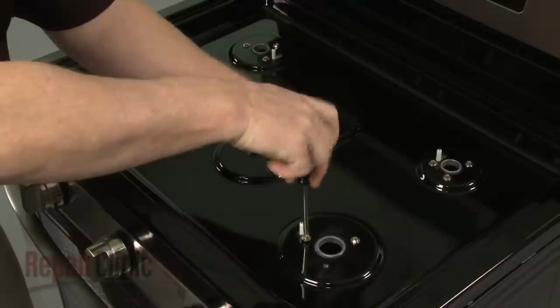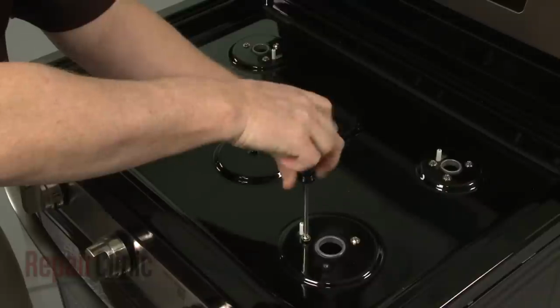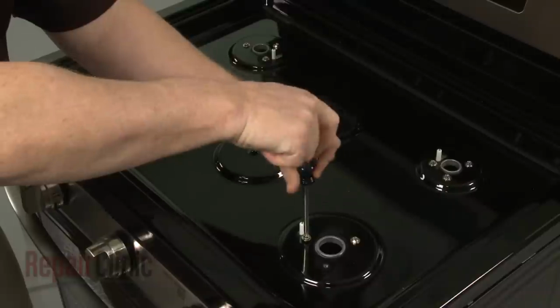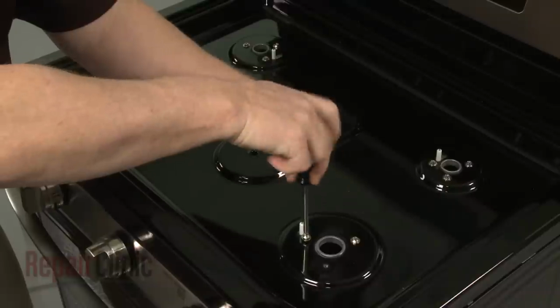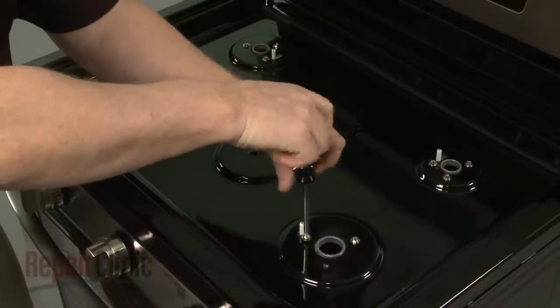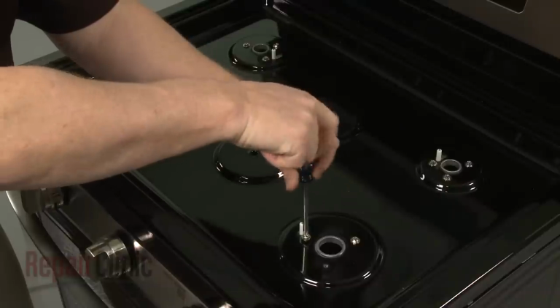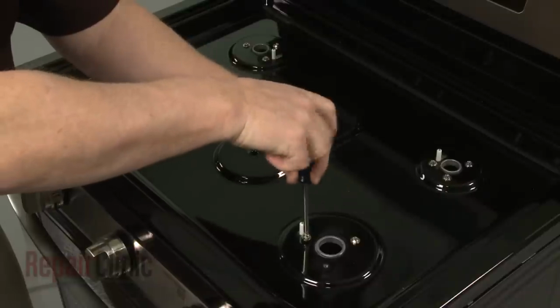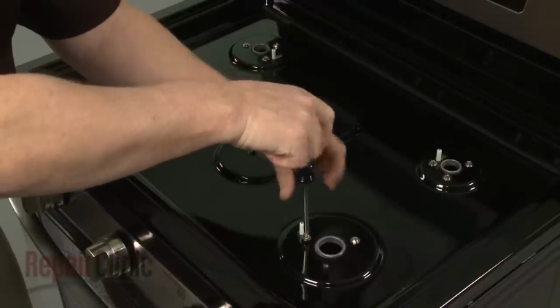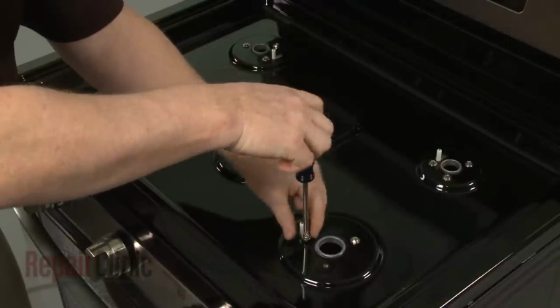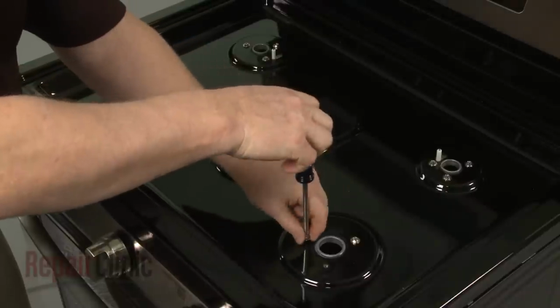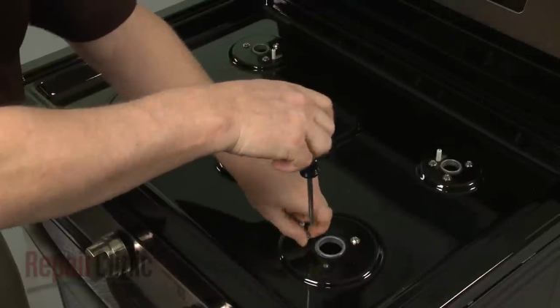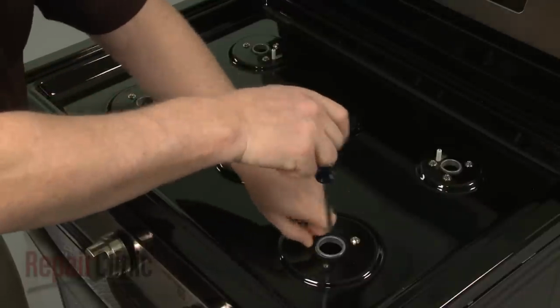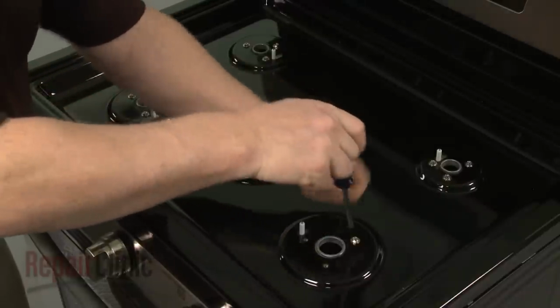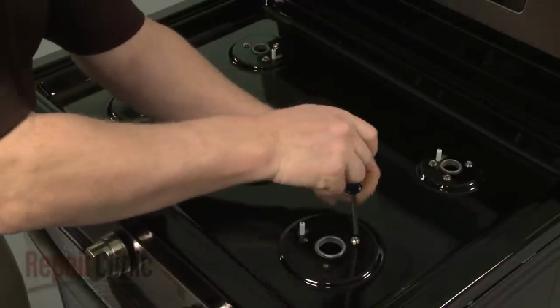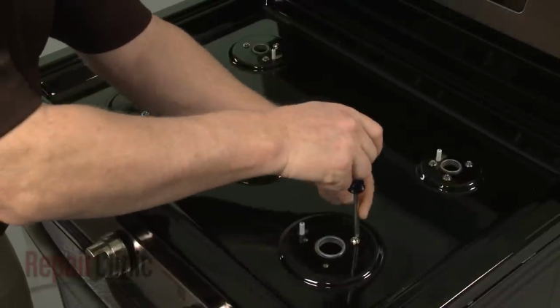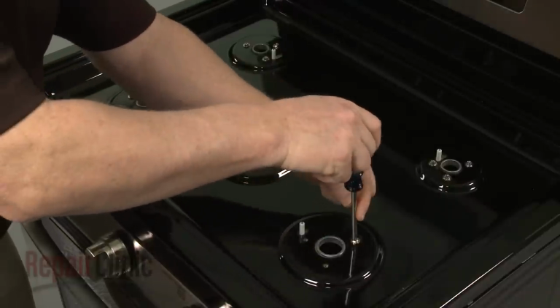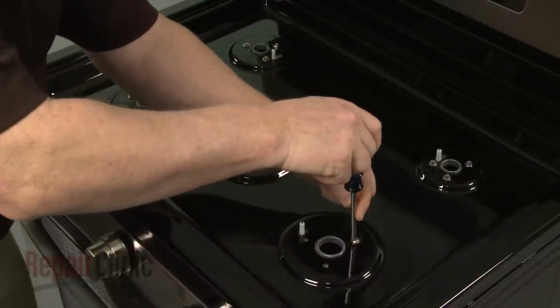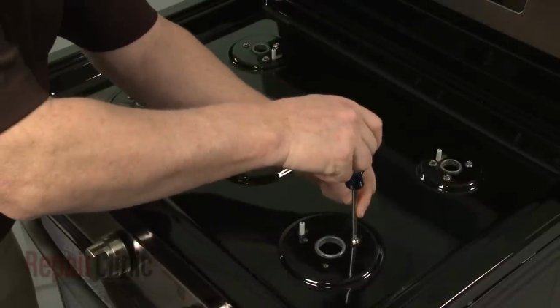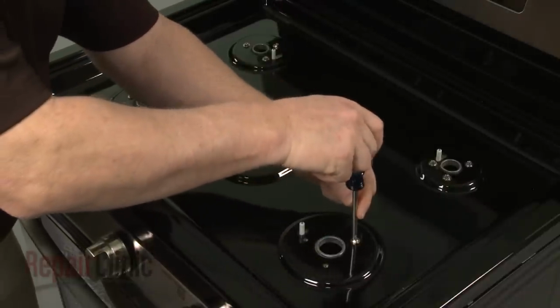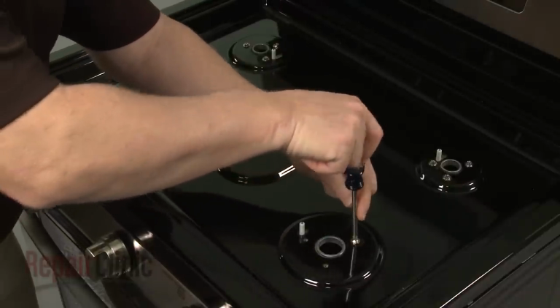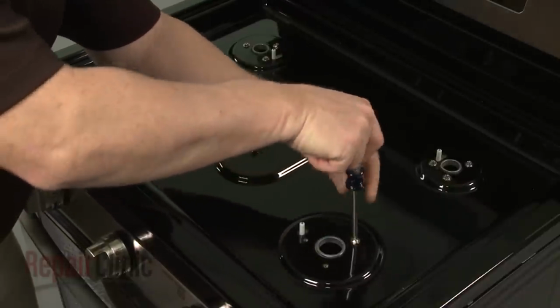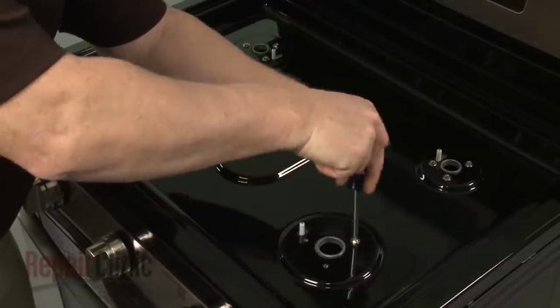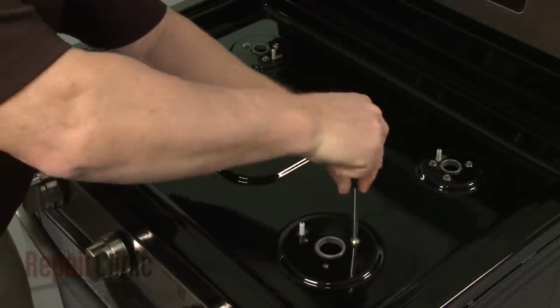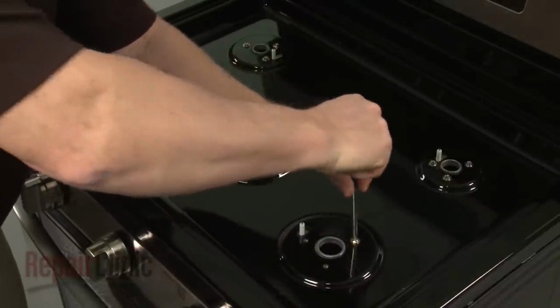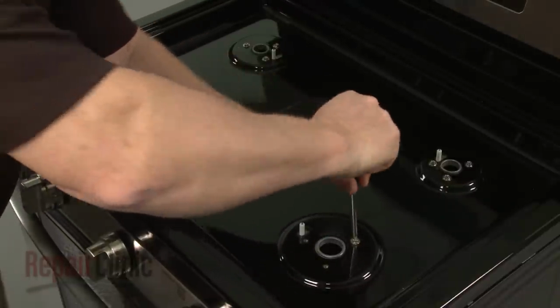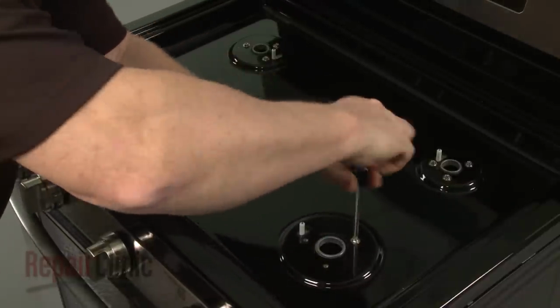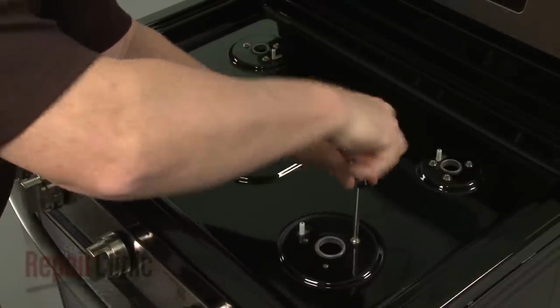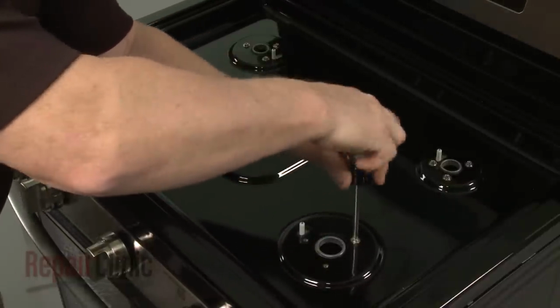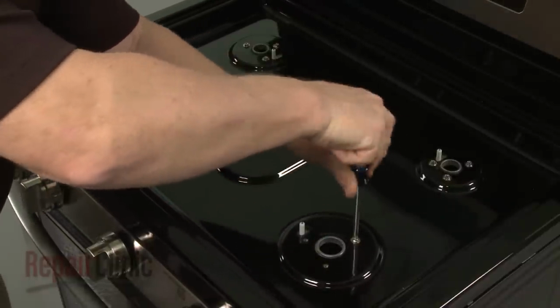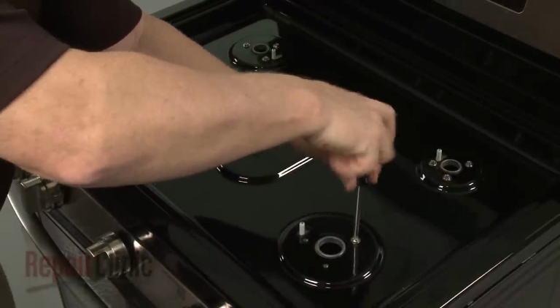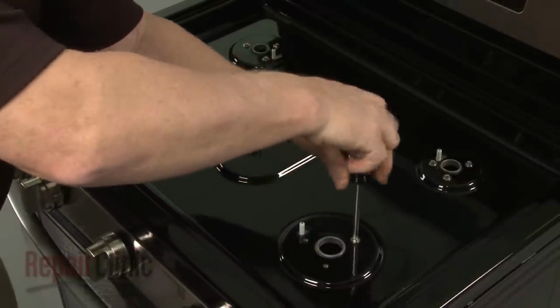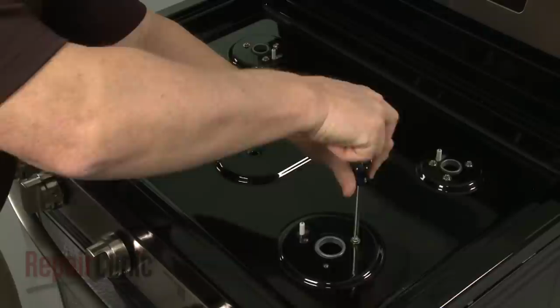Use a Phillips-head screwdriver to unthread the 15 screws securing the main top to the orifice holders.